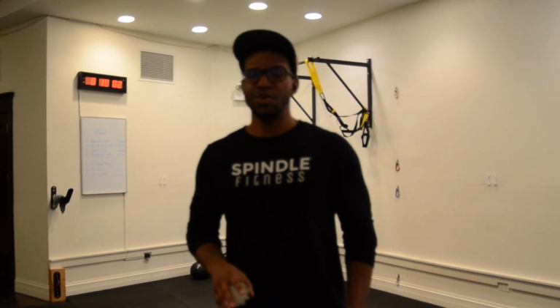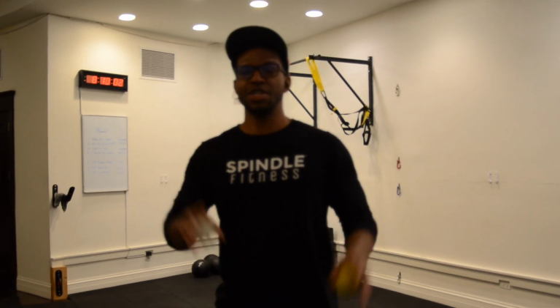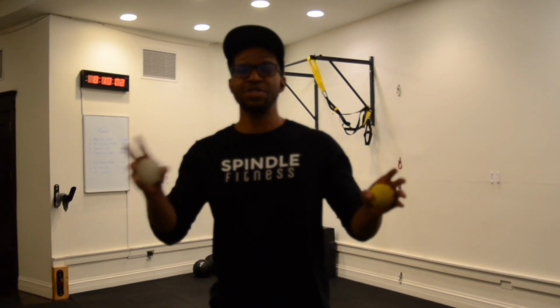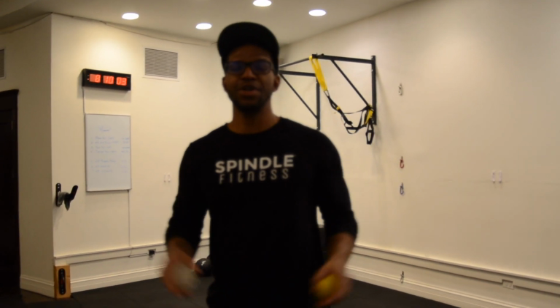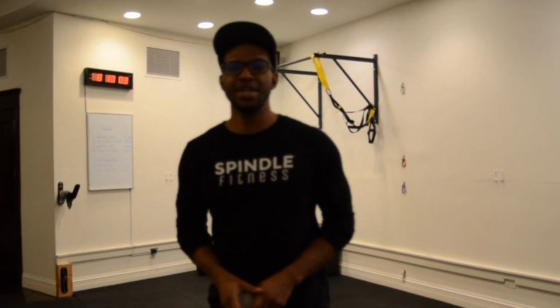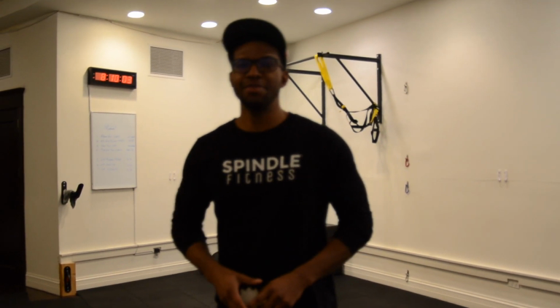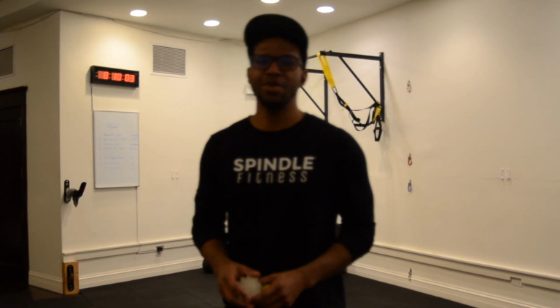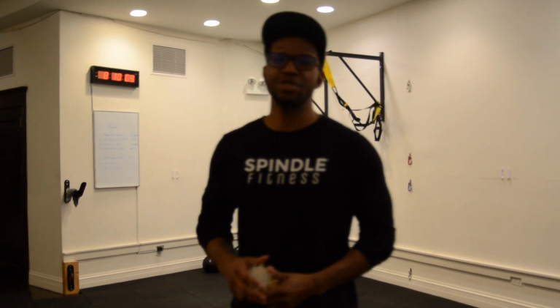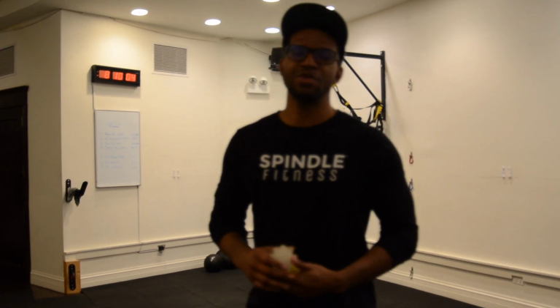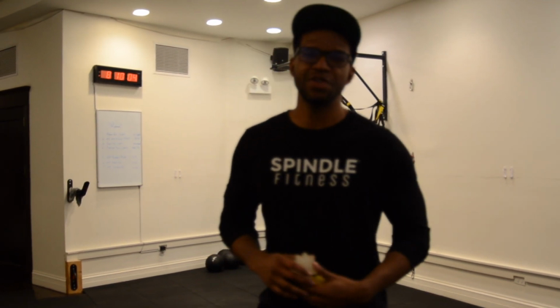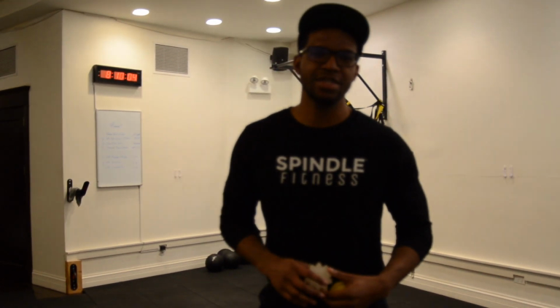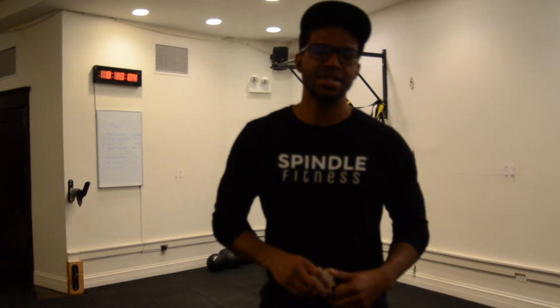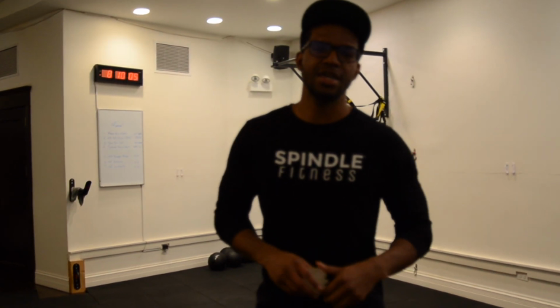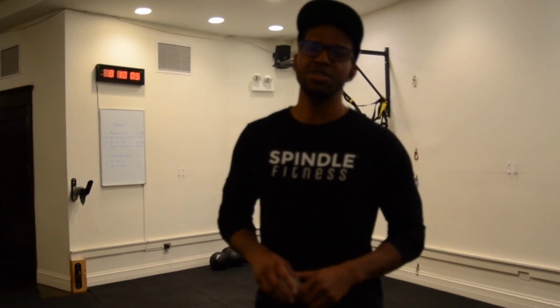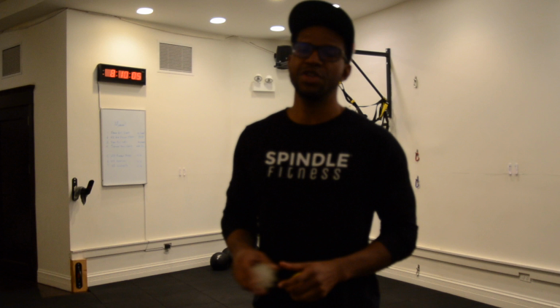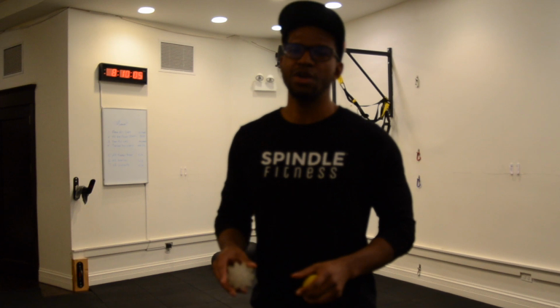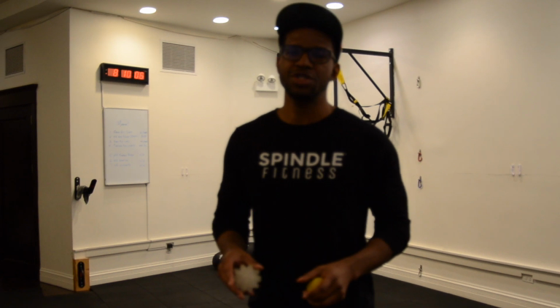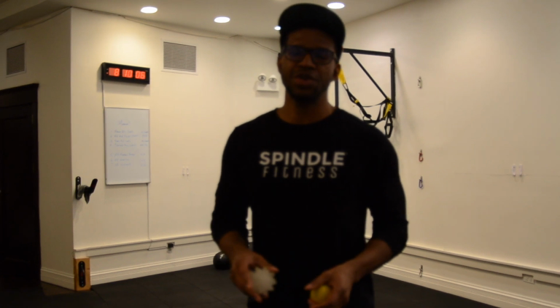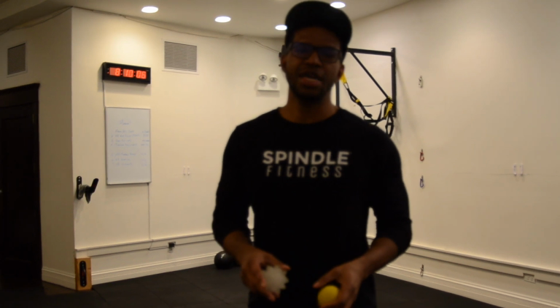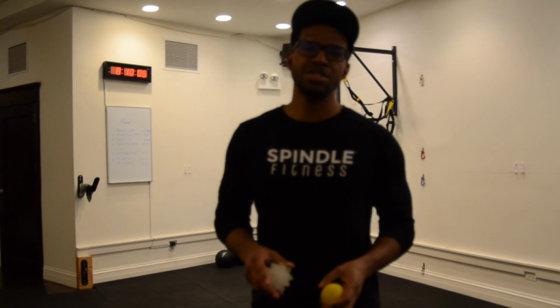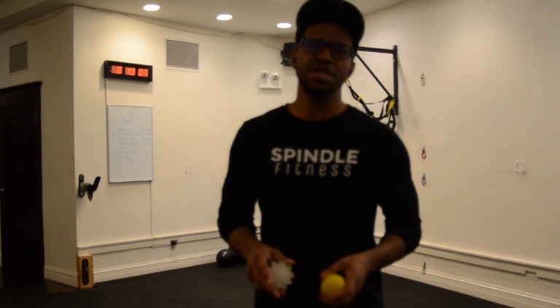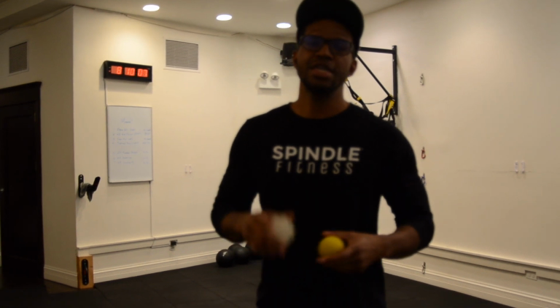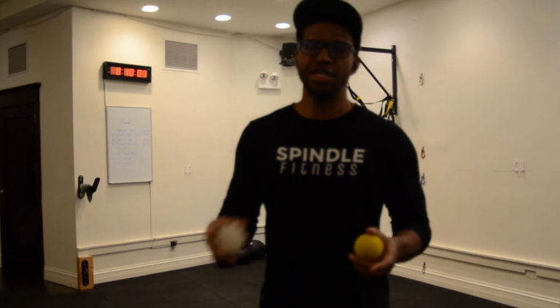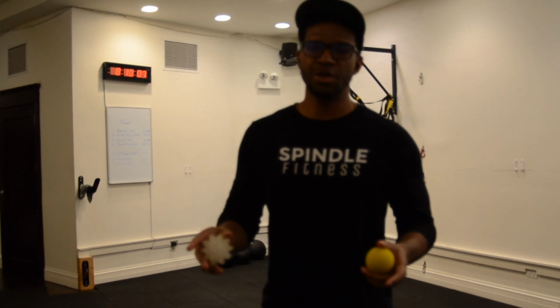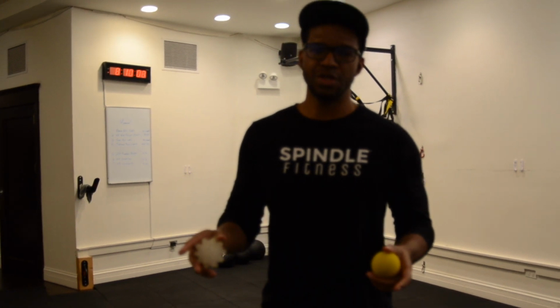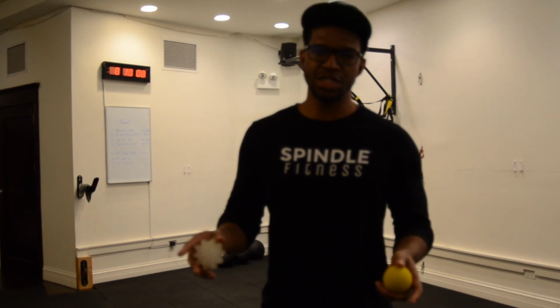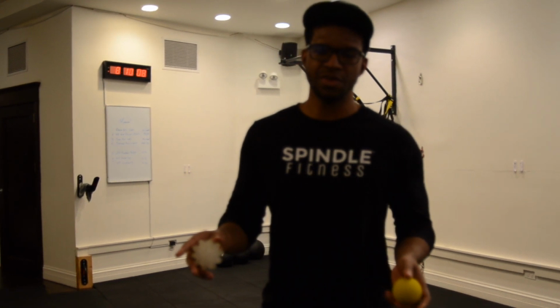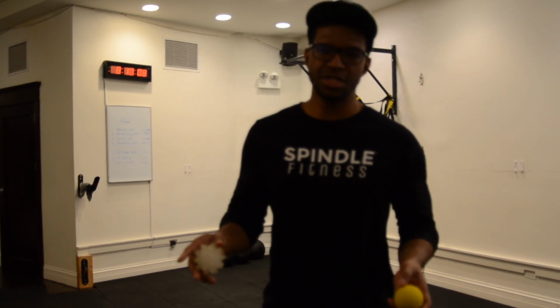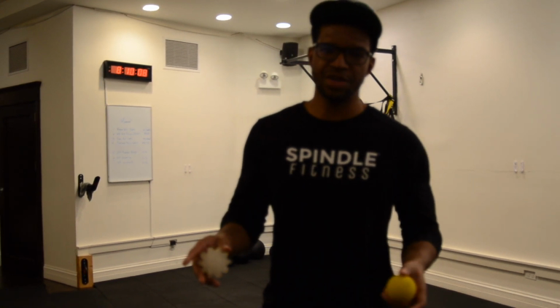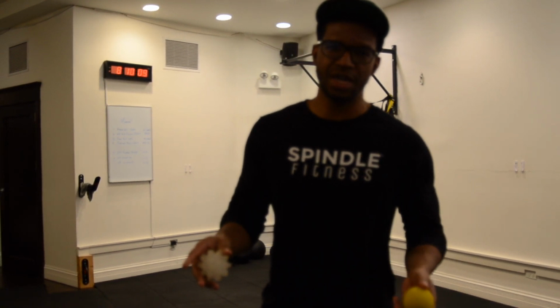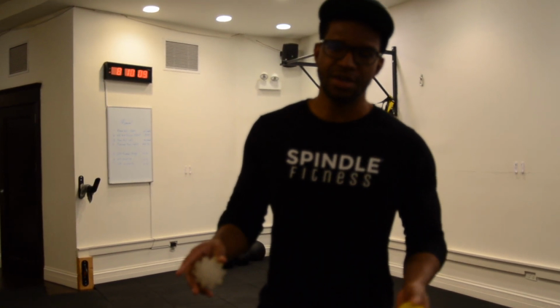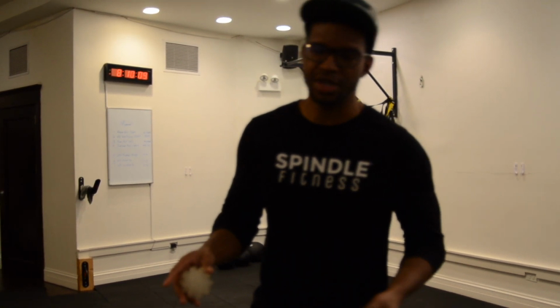What's up? It's your boy again, Imani with Spindle Fitness. In this video I'm going to show you how to get a little bit of a tension release in your neck.